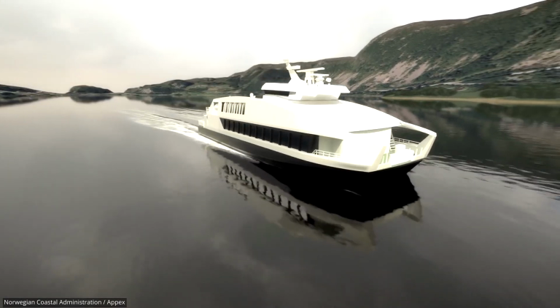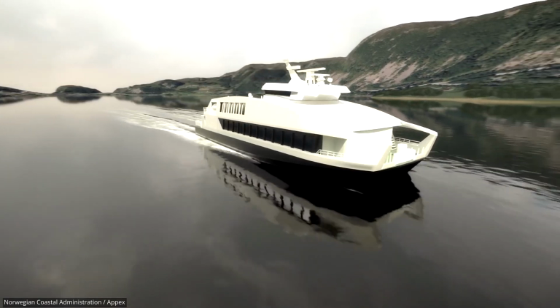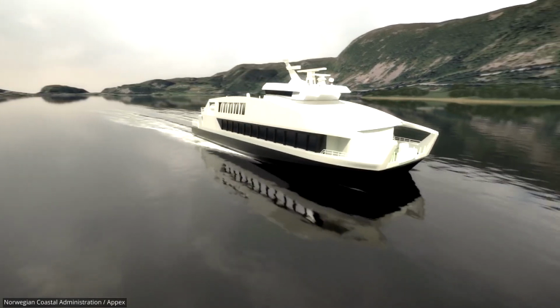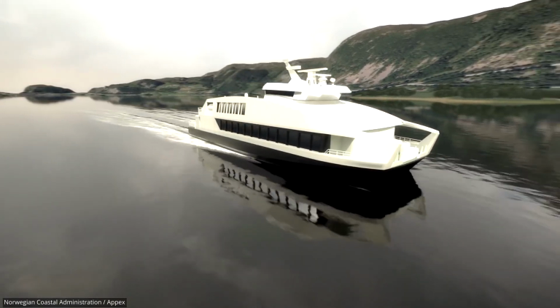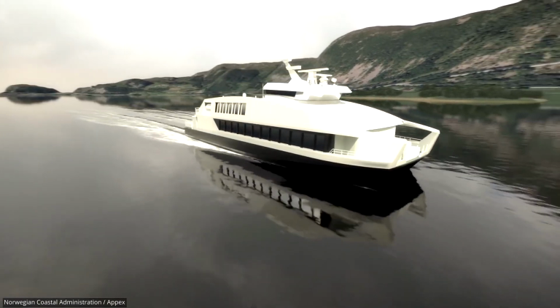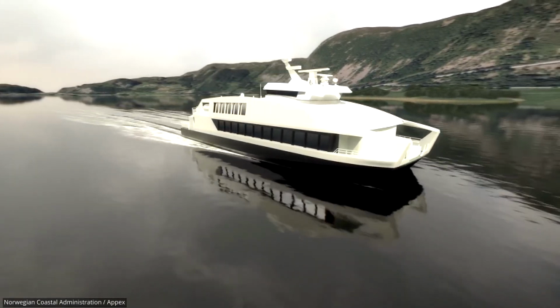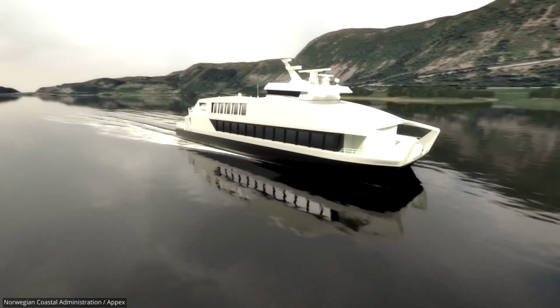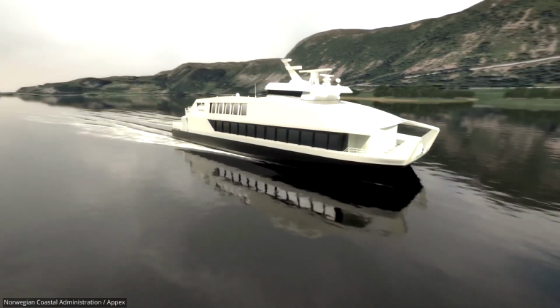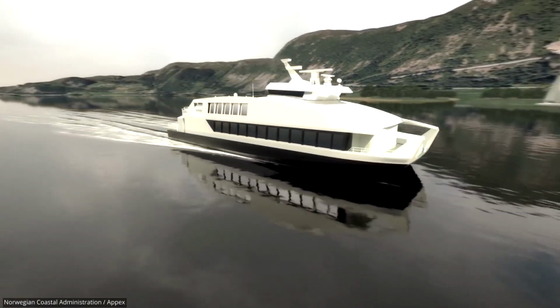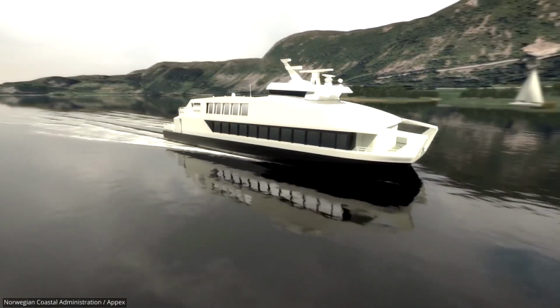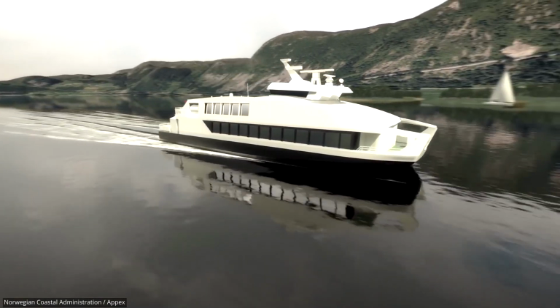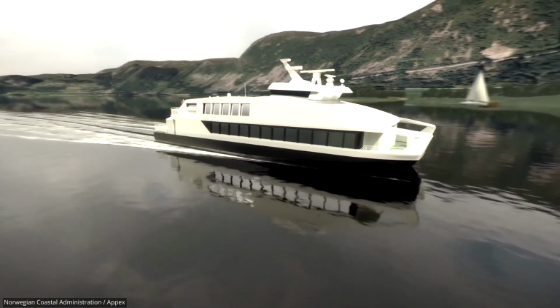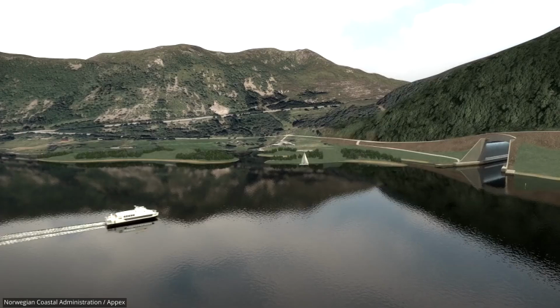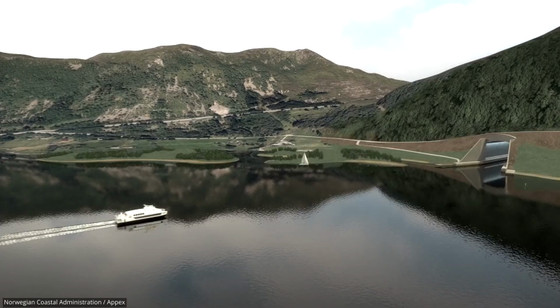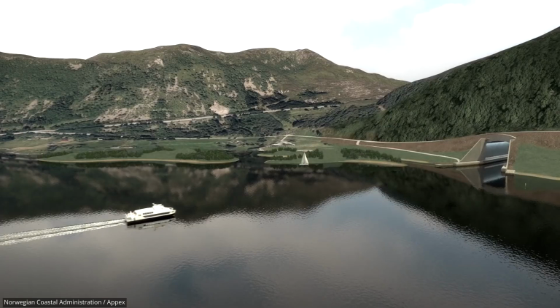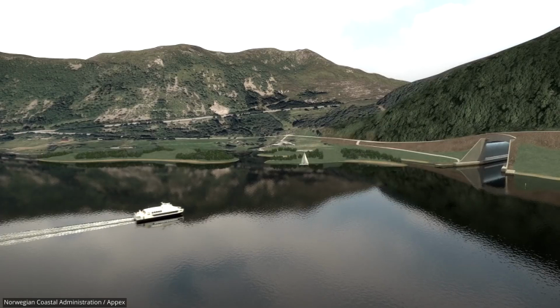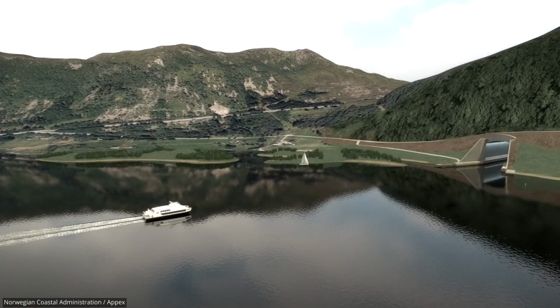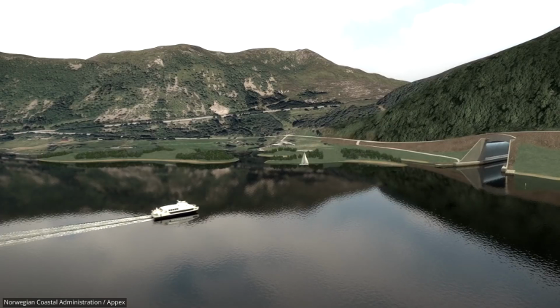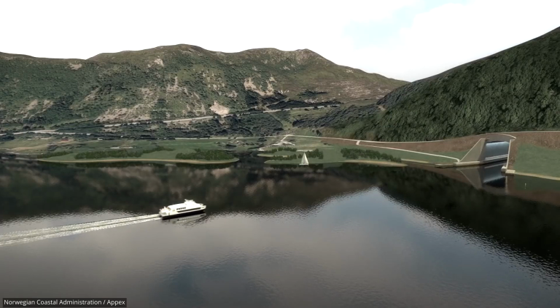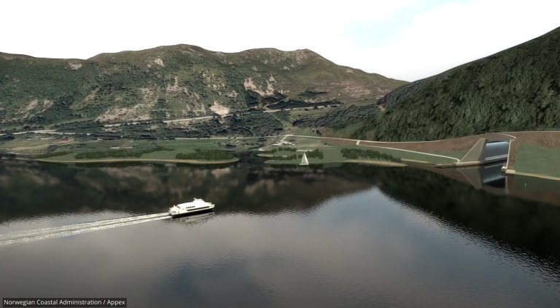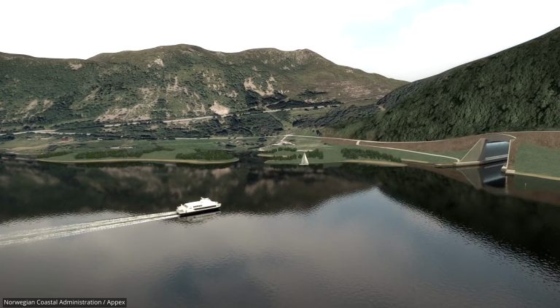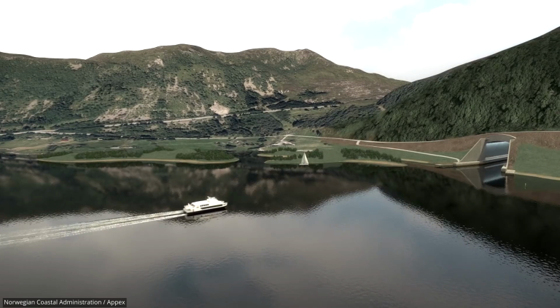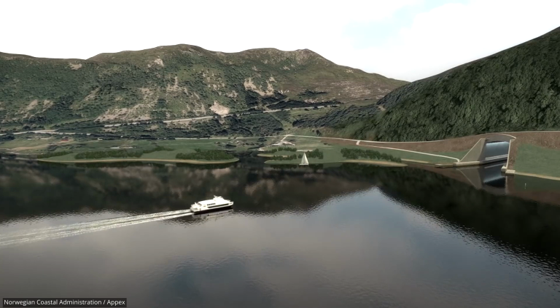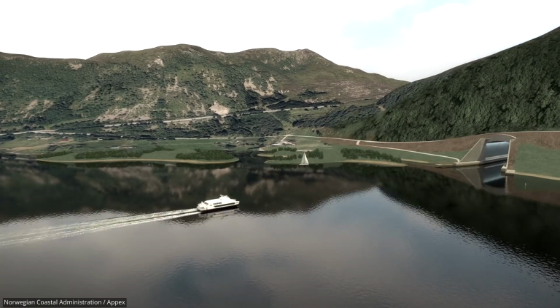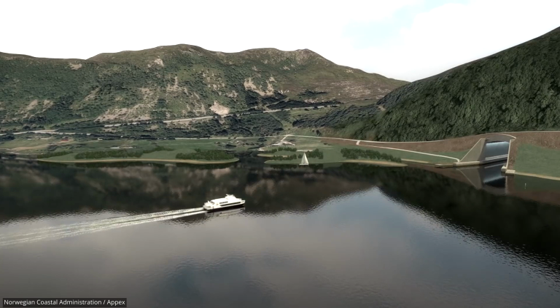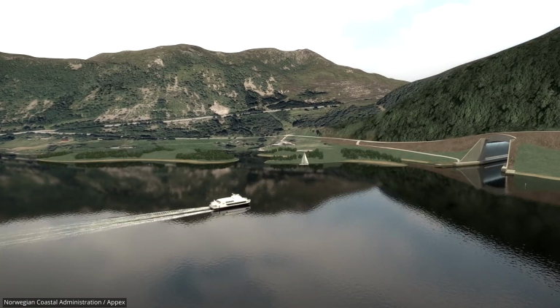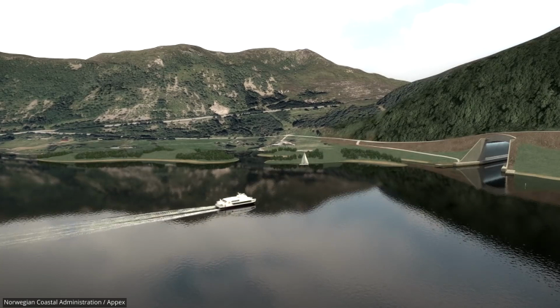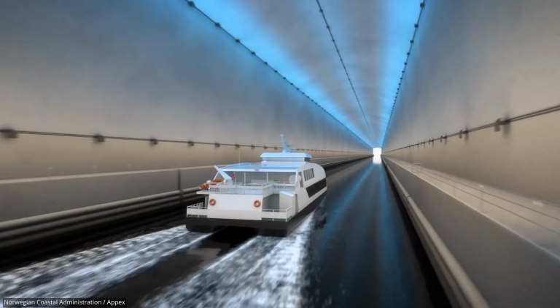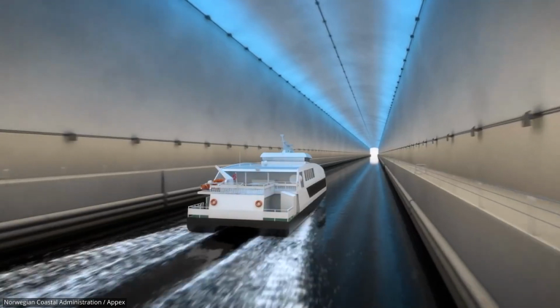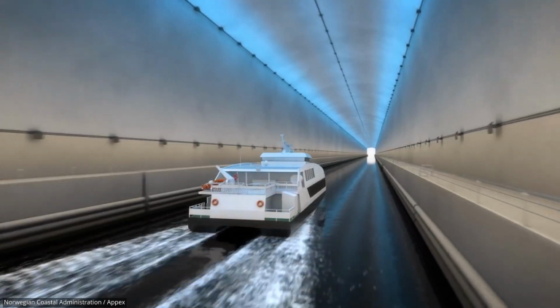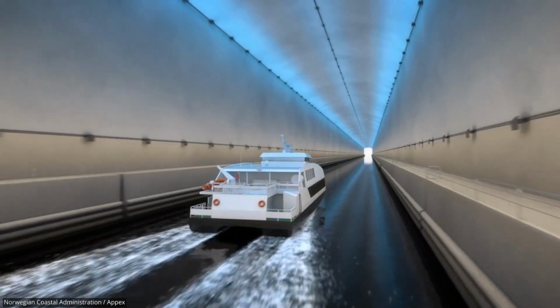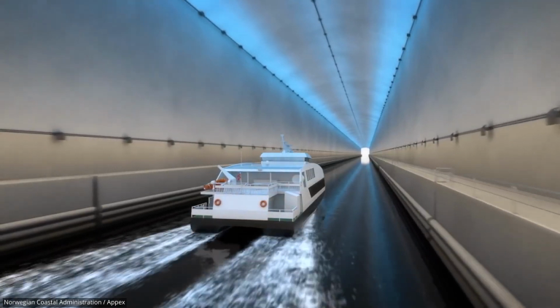What do you think about Norway's future tunnel for cruise ships? Would you want to take a ride through it?